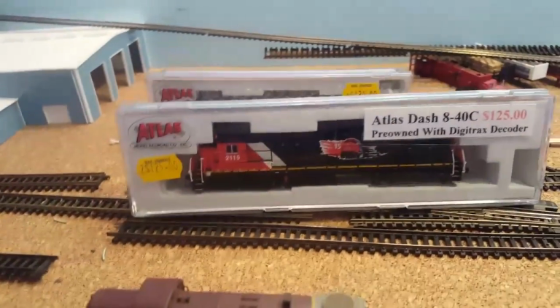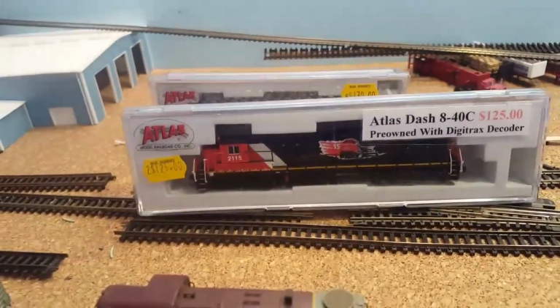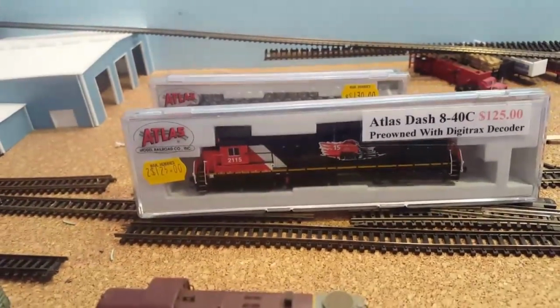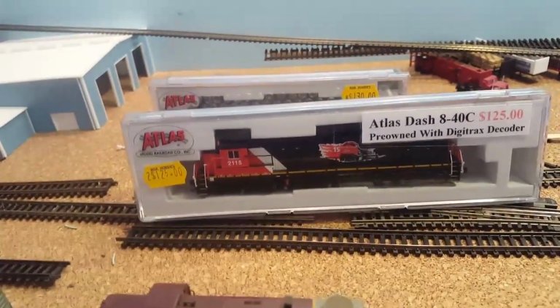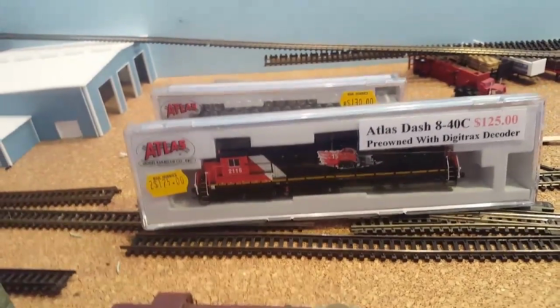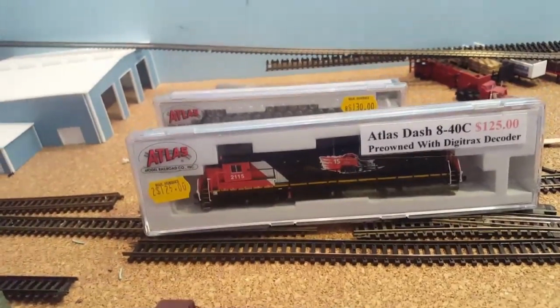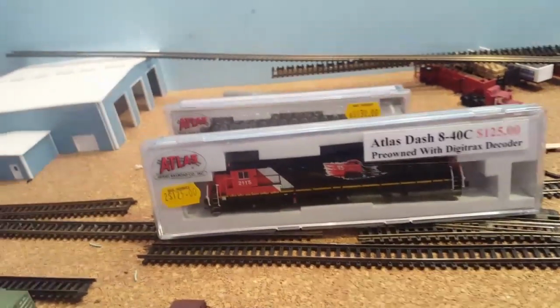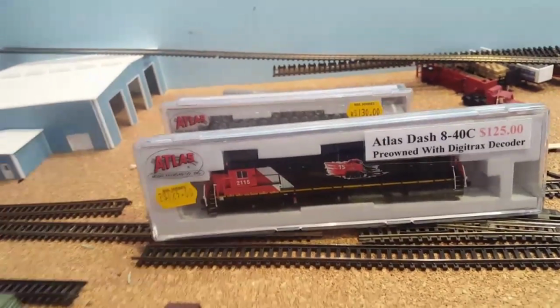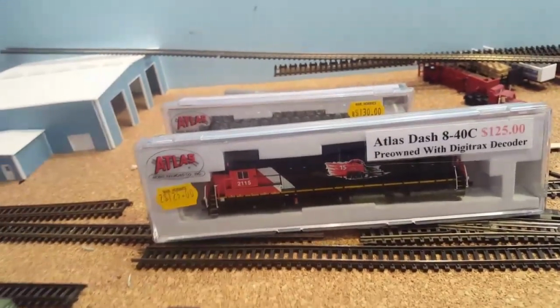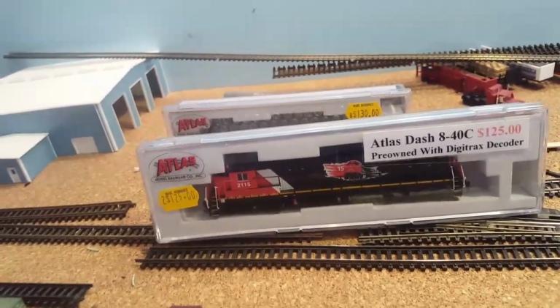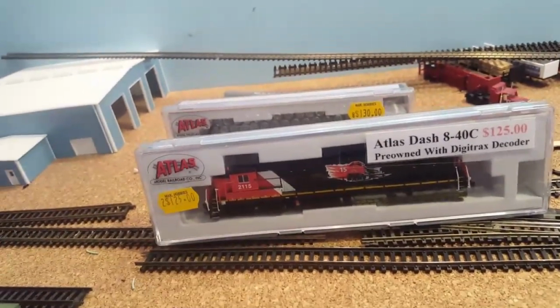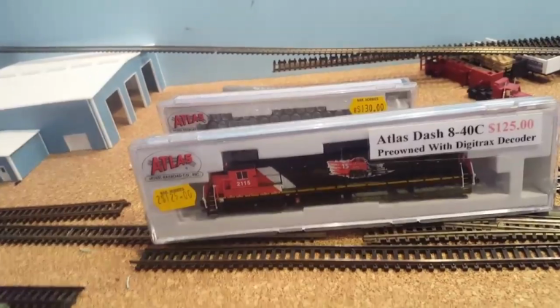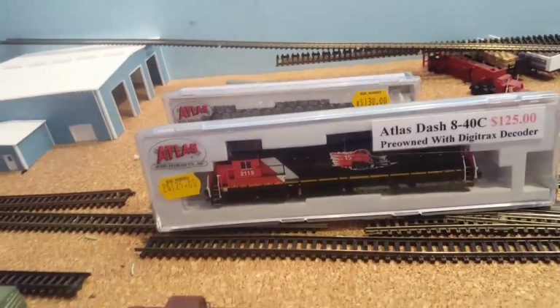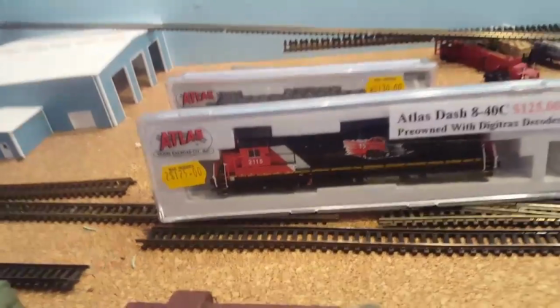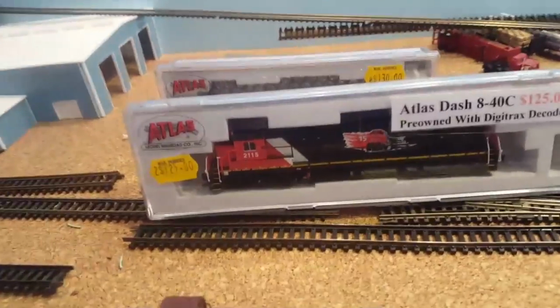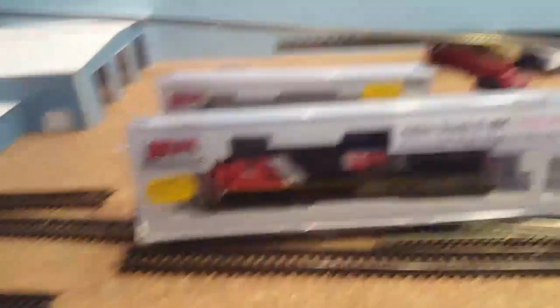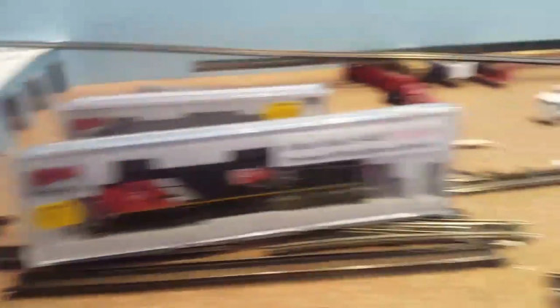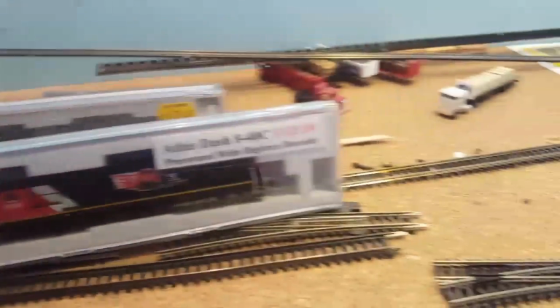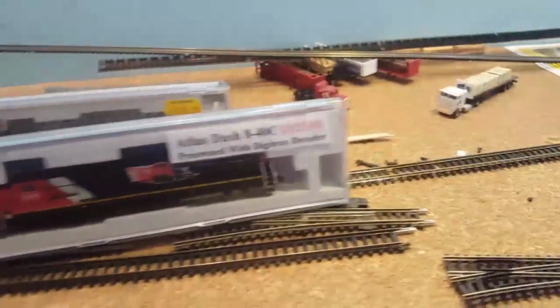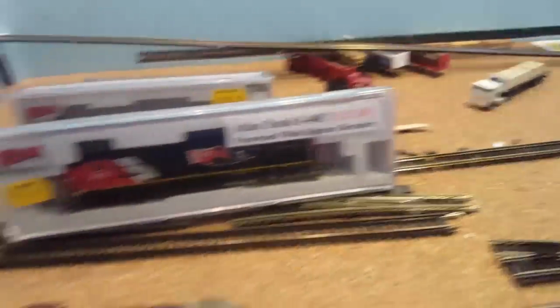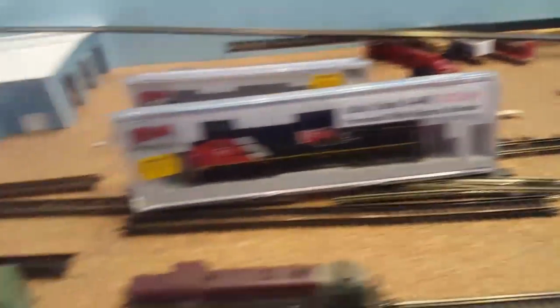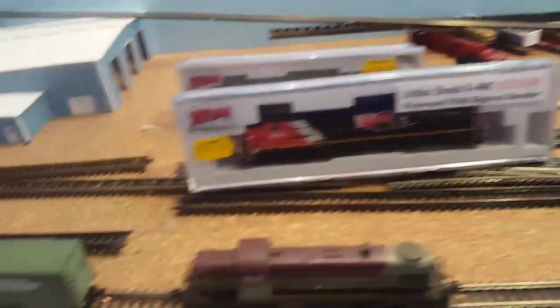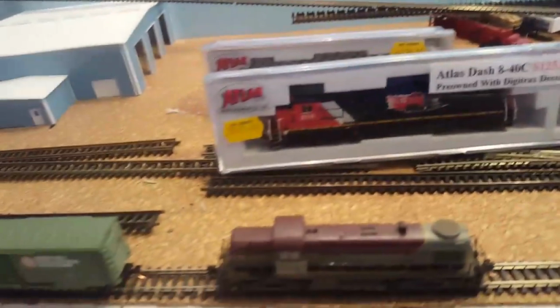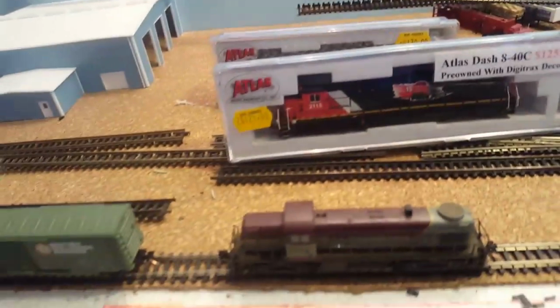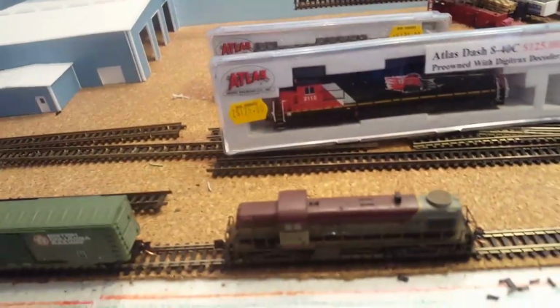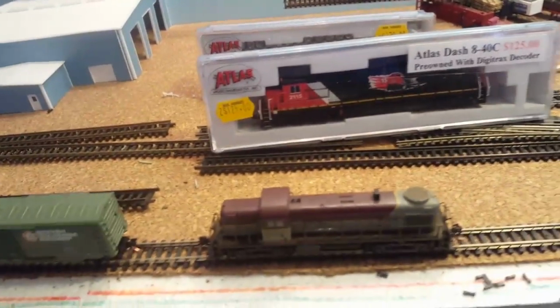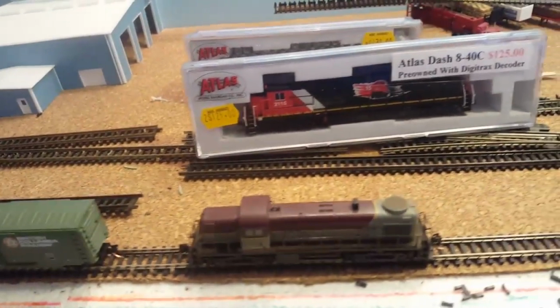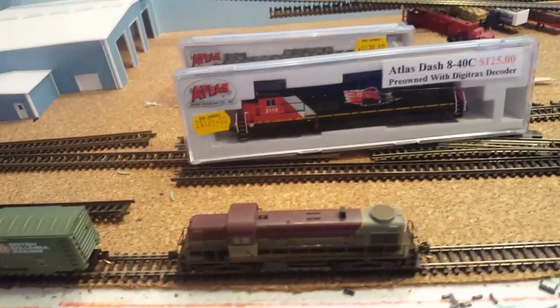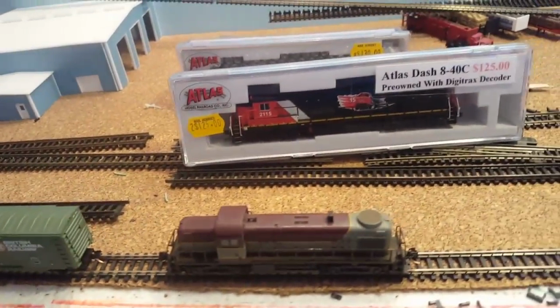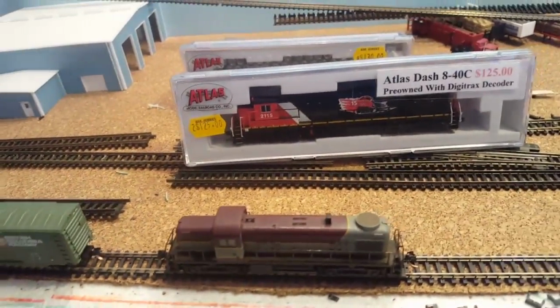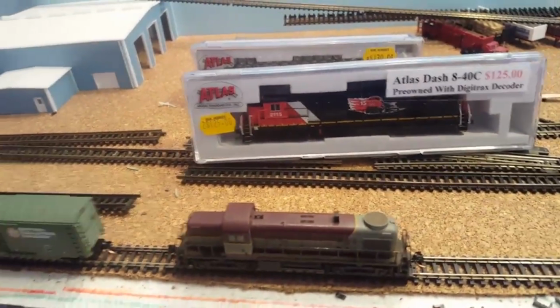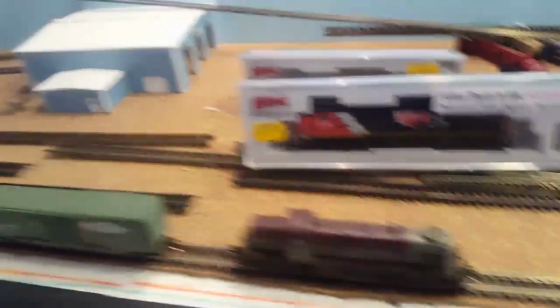So it's $340 total for those two locomotives, the track, and the switches.